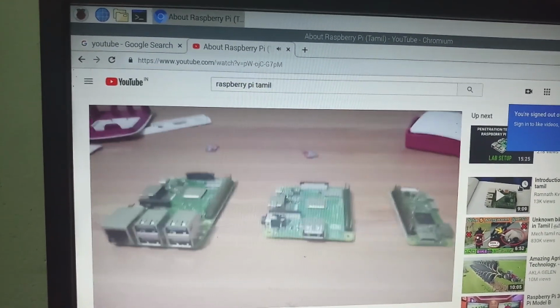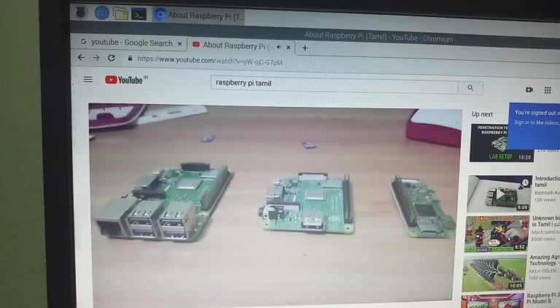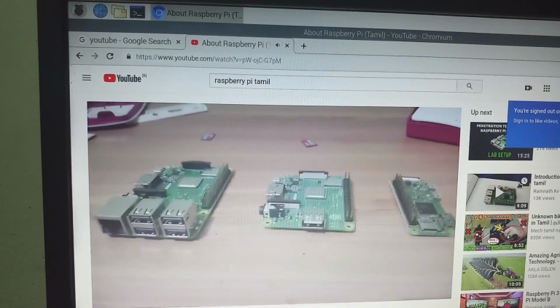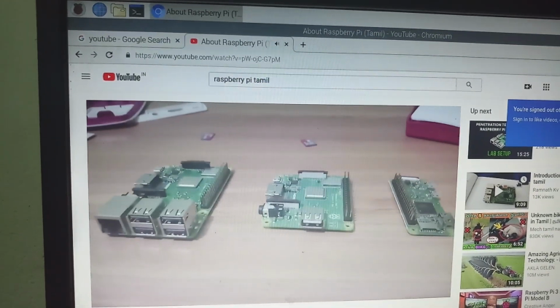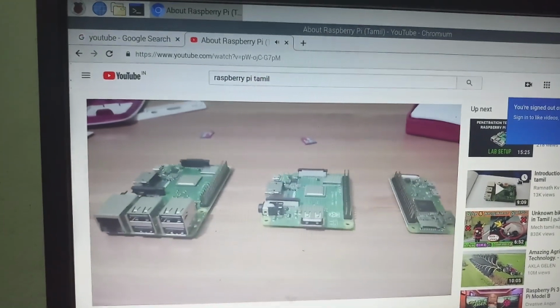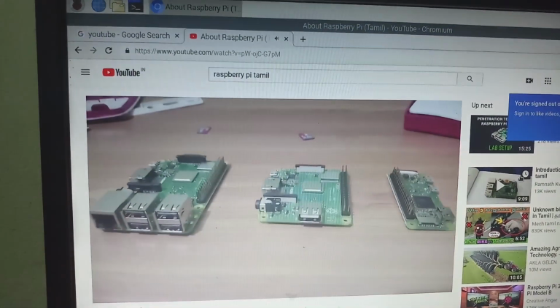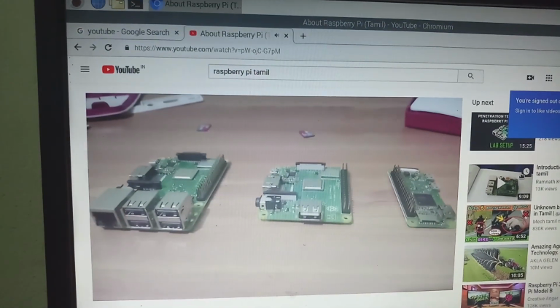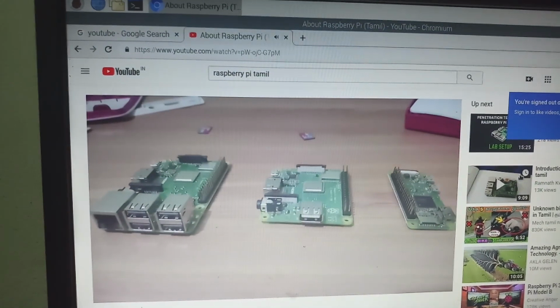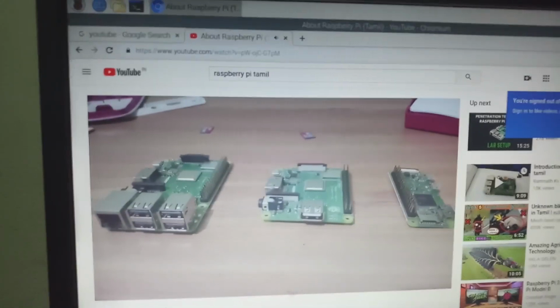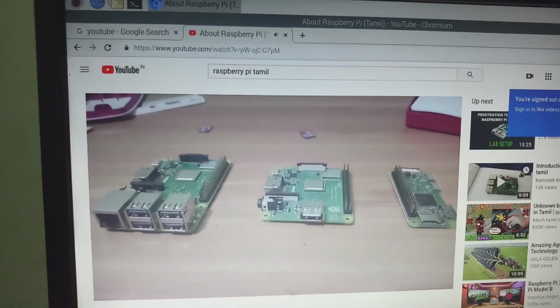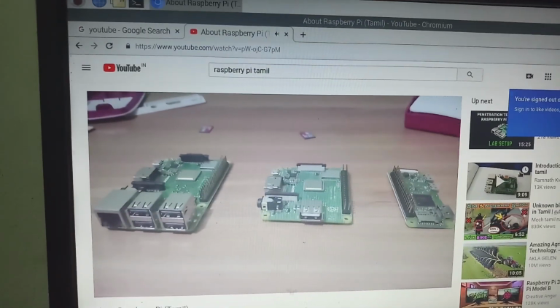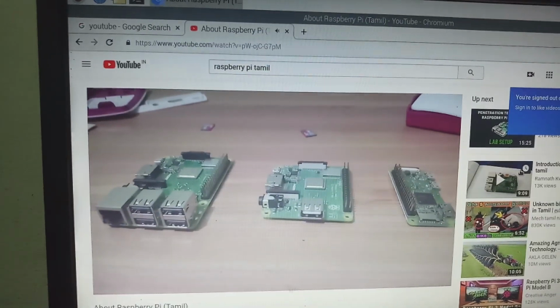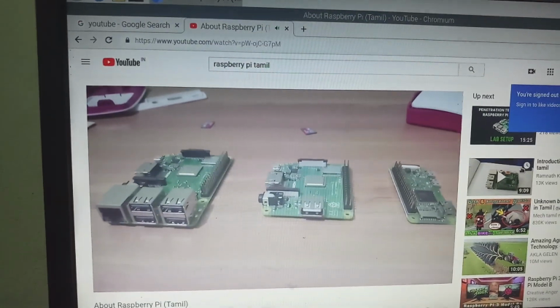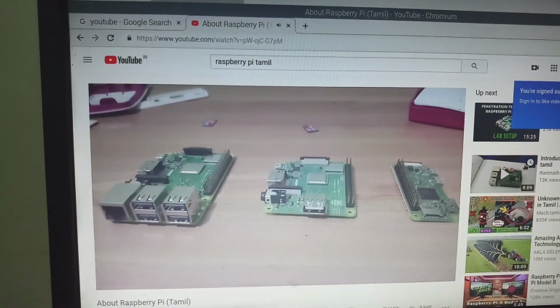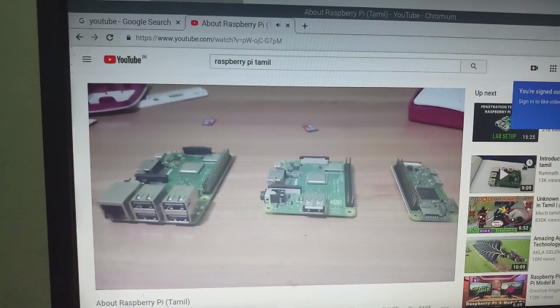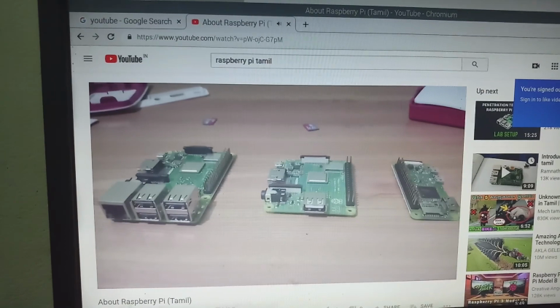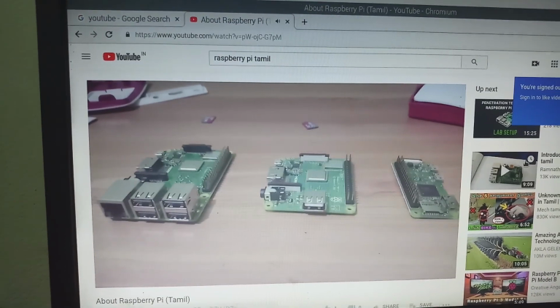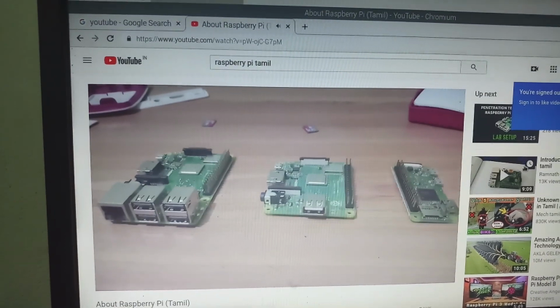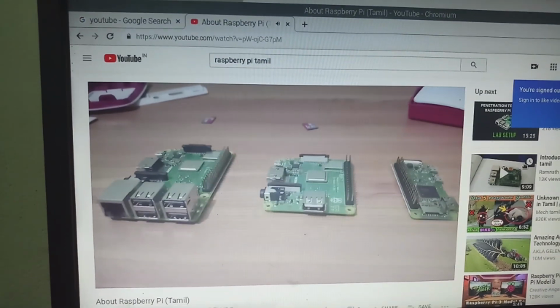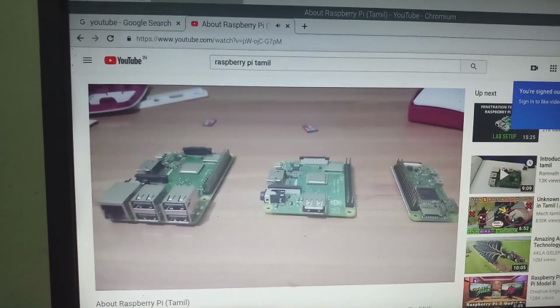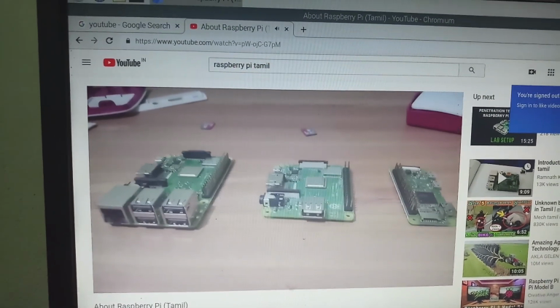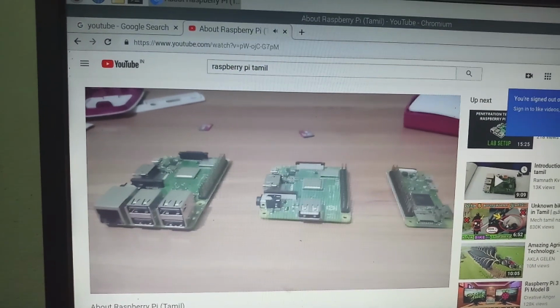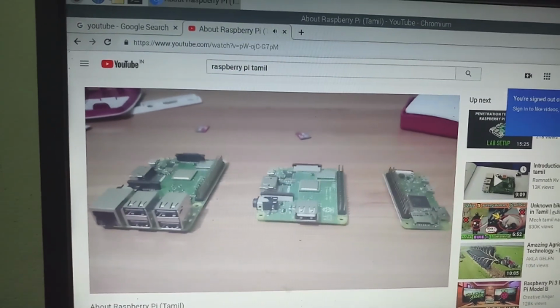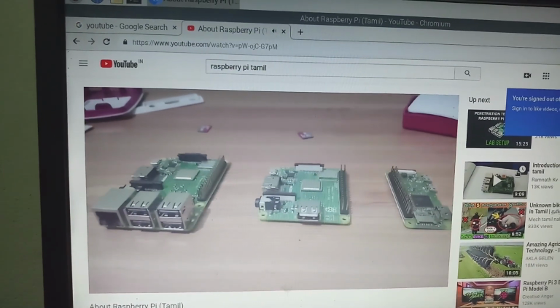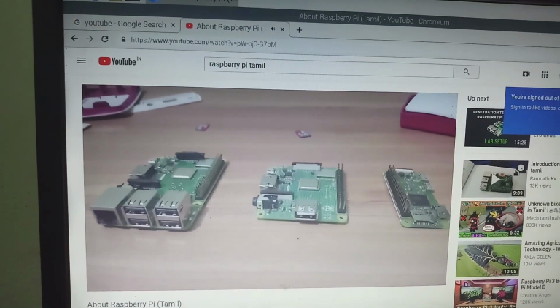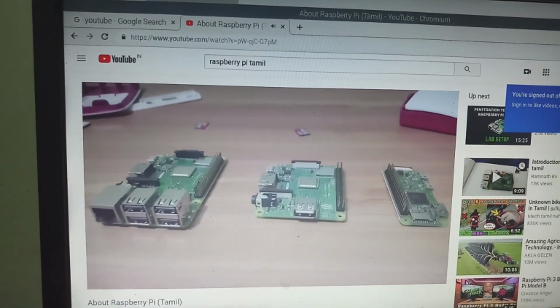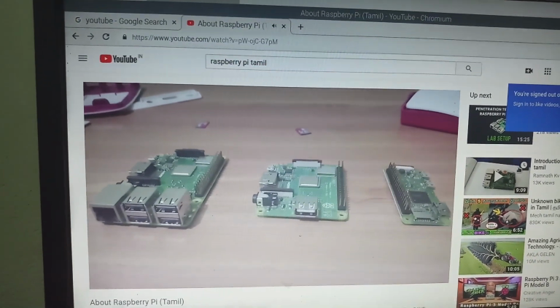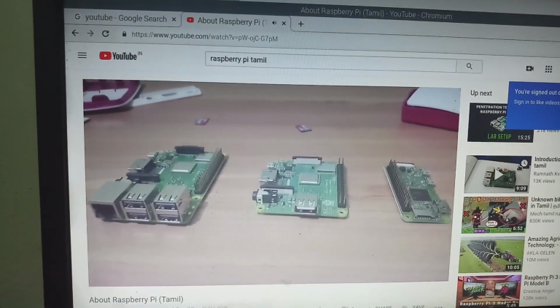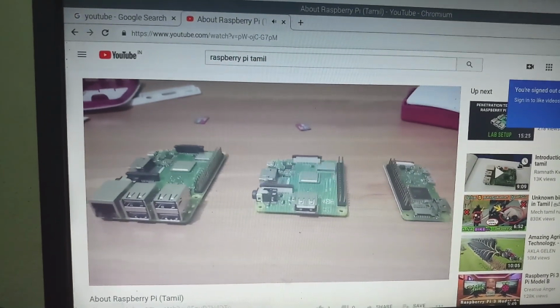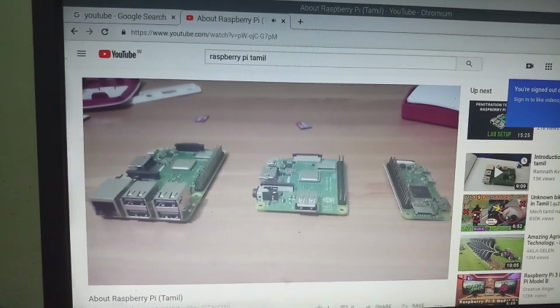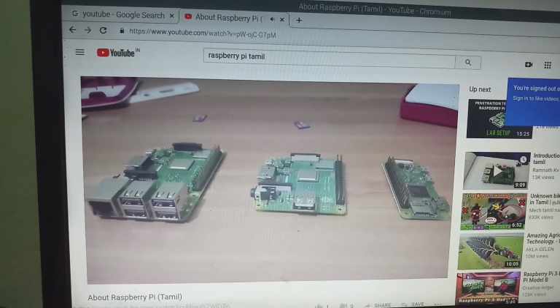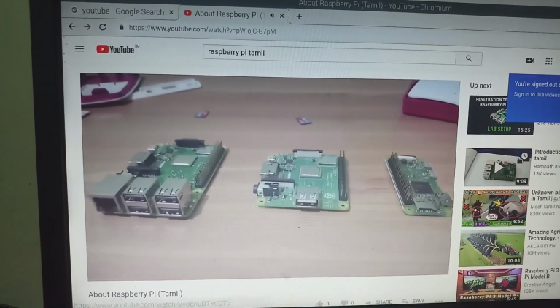Next, we will install Windows 10 IoT Core. We will see you in the next video. Thanks!